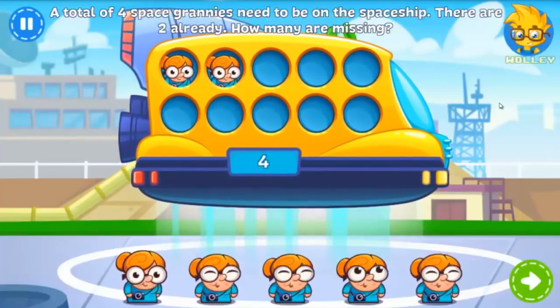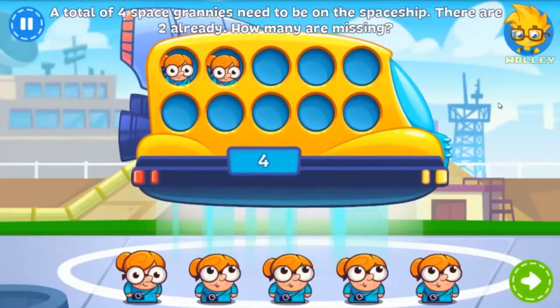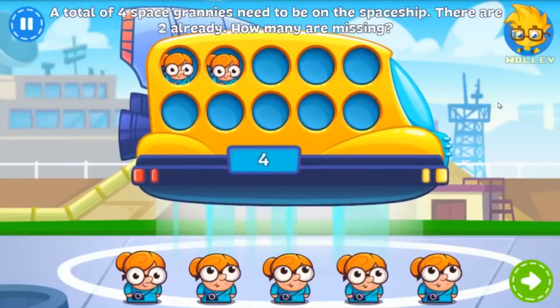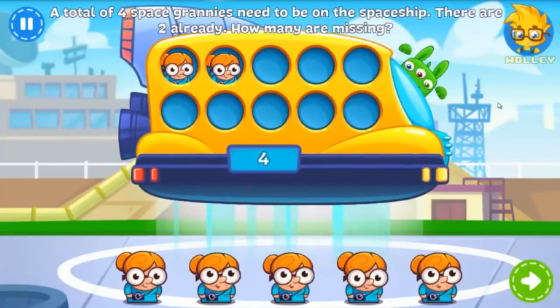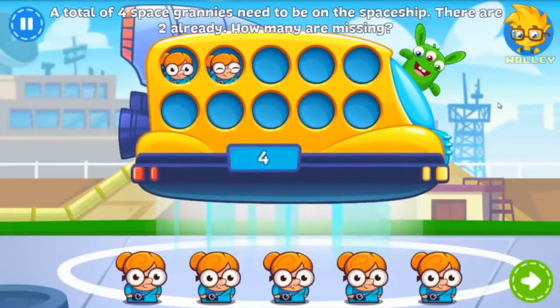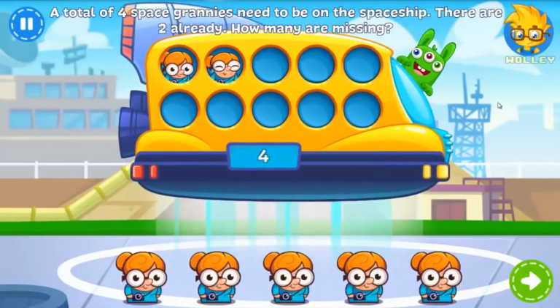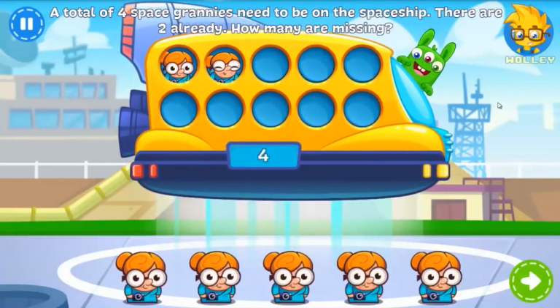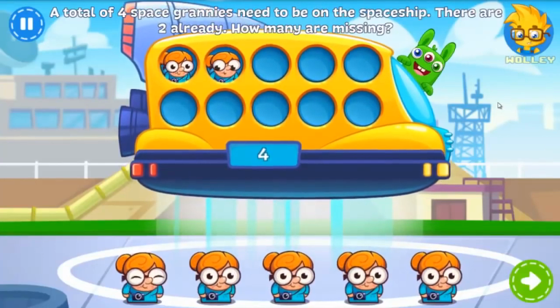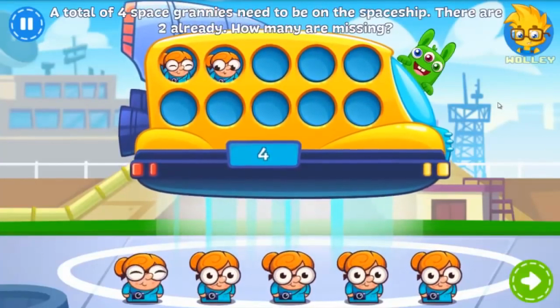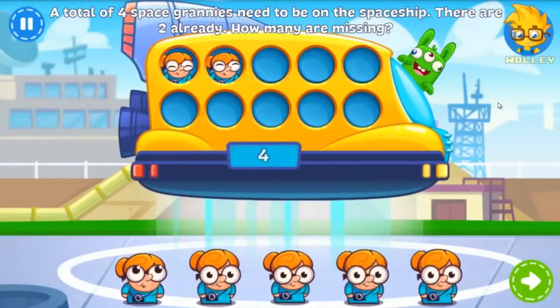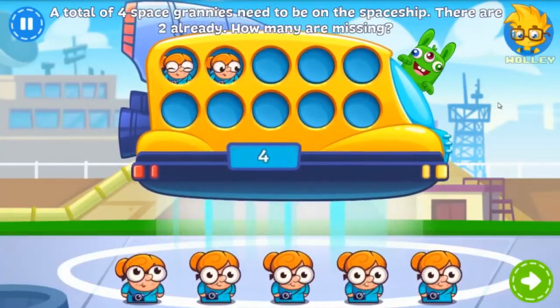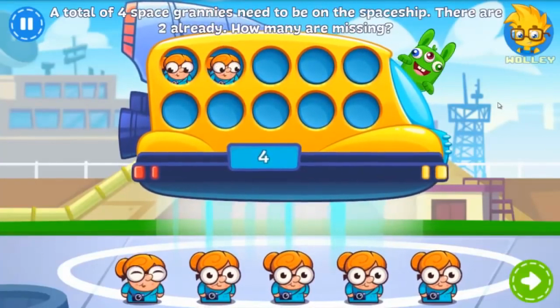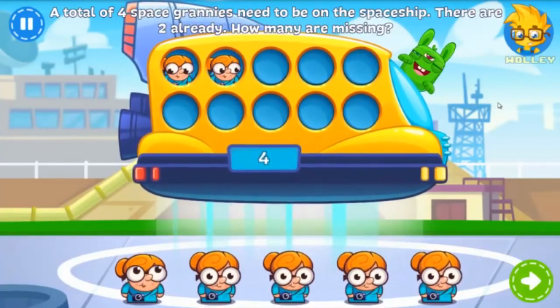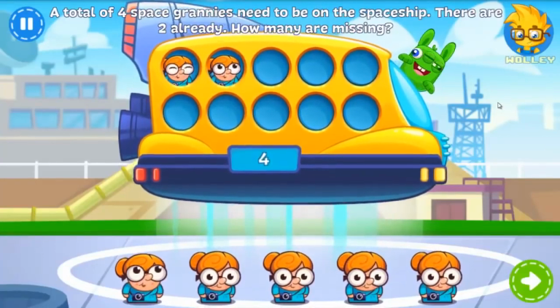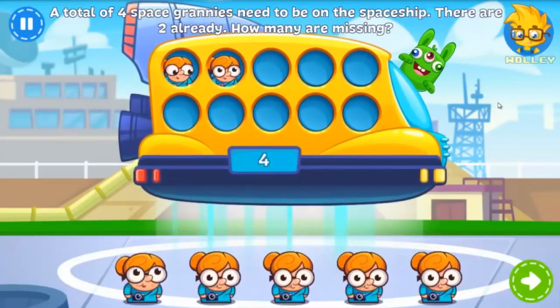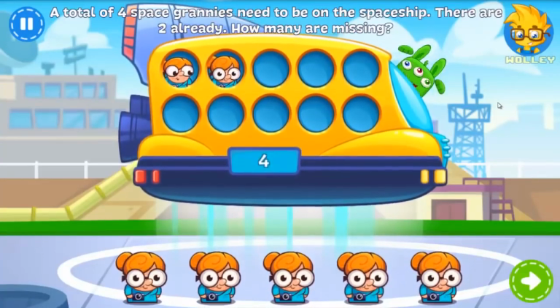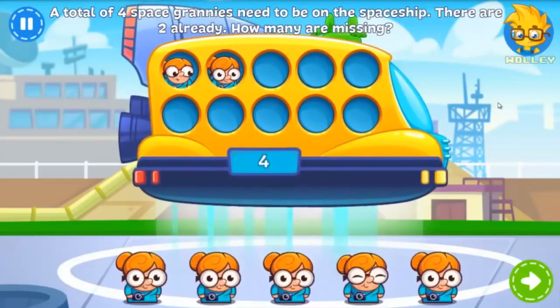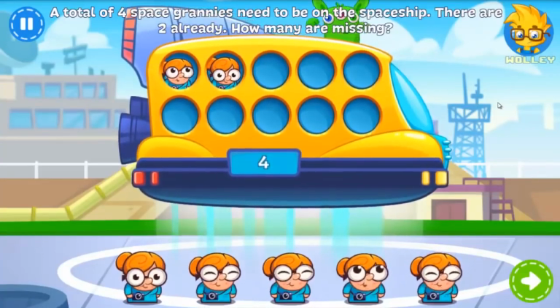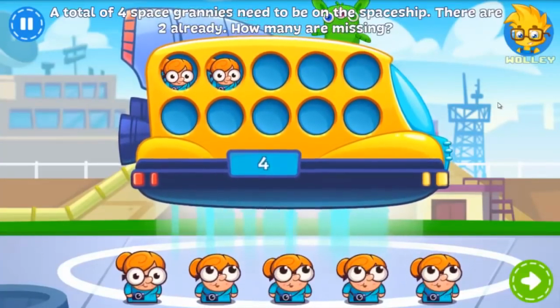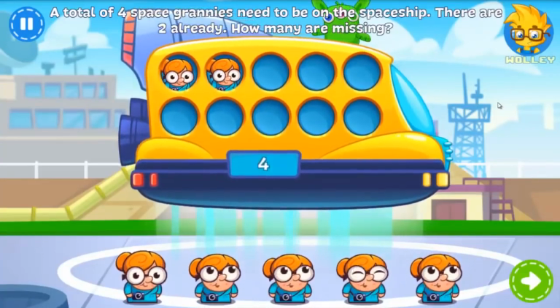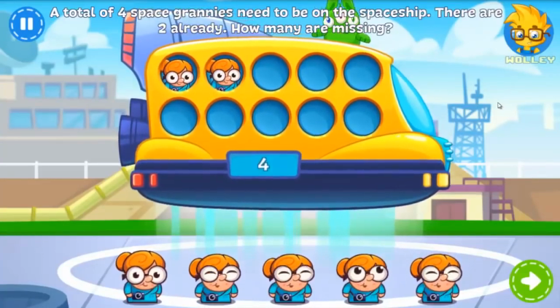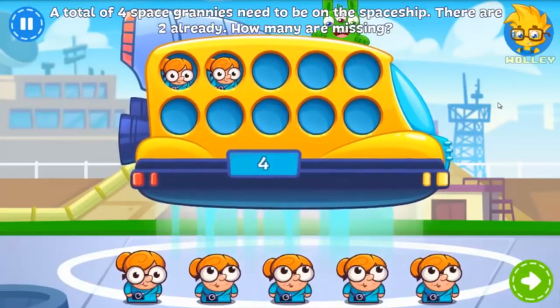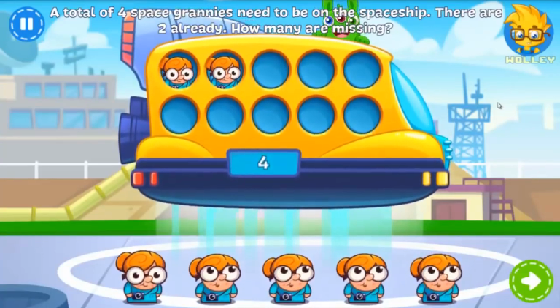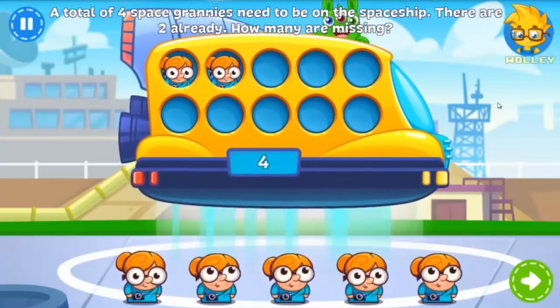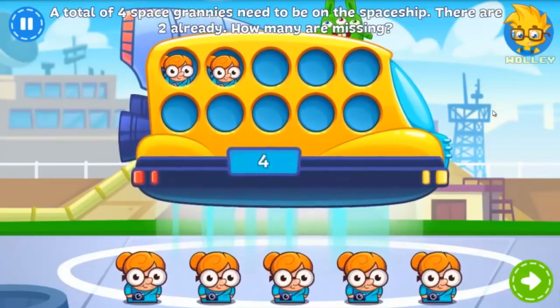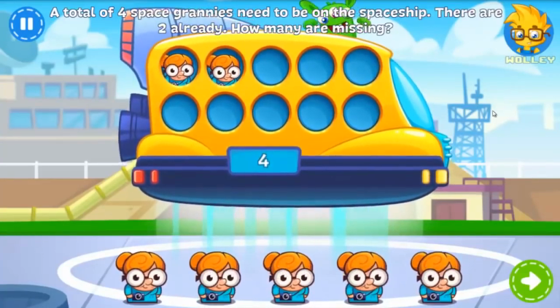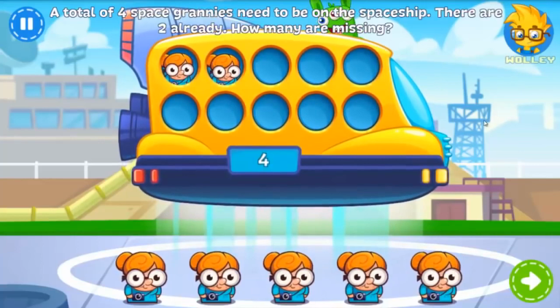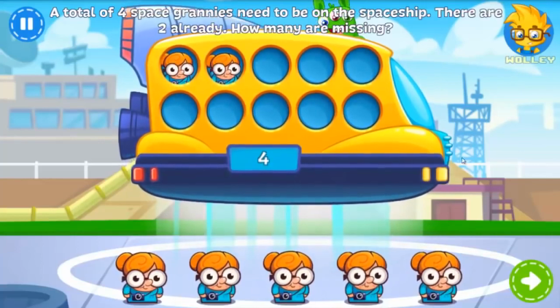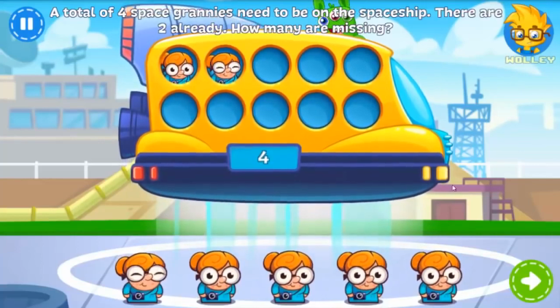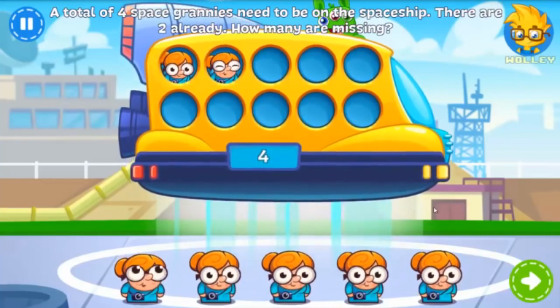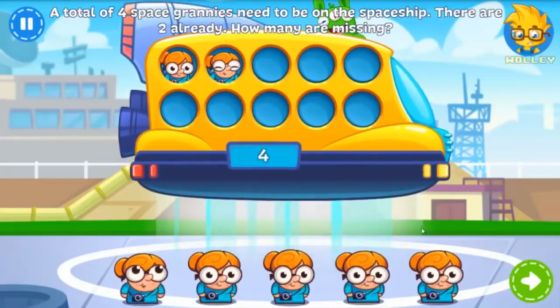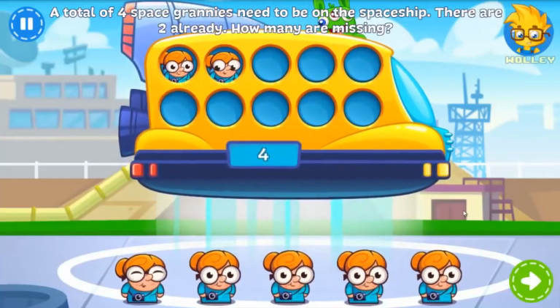Space Grannies! Two of them are already on board the spaceship, but there need to be a total of four. Can you help?